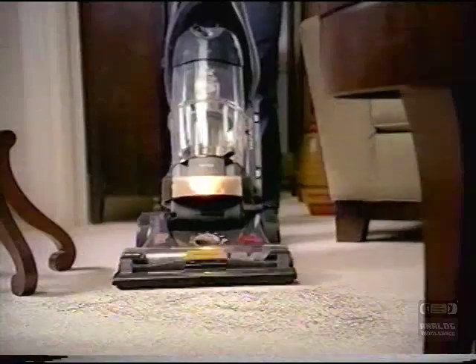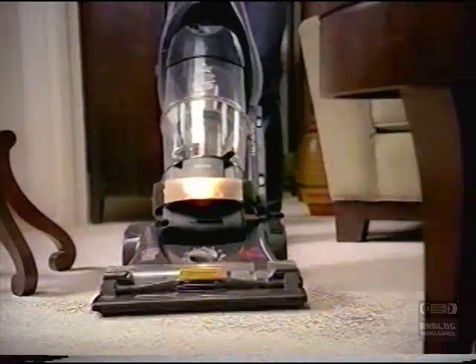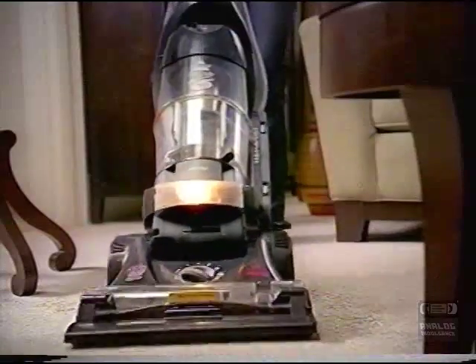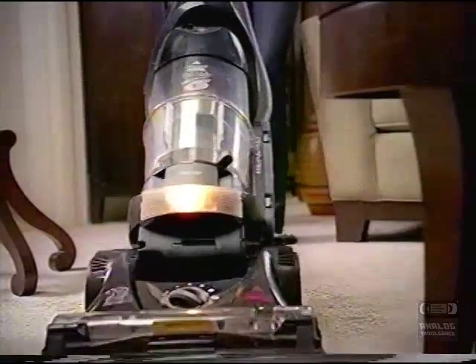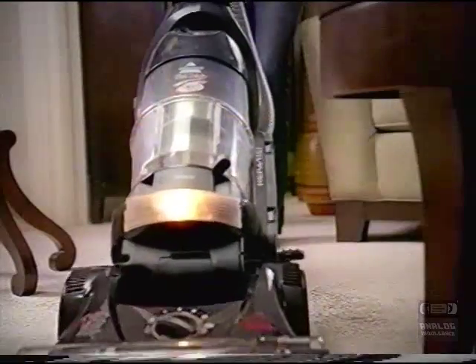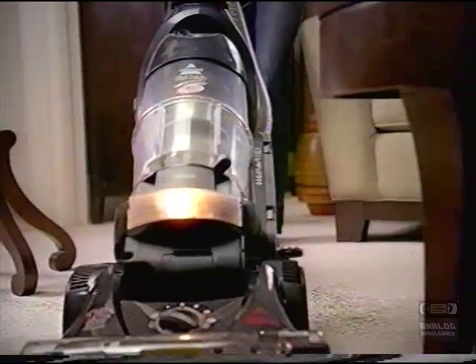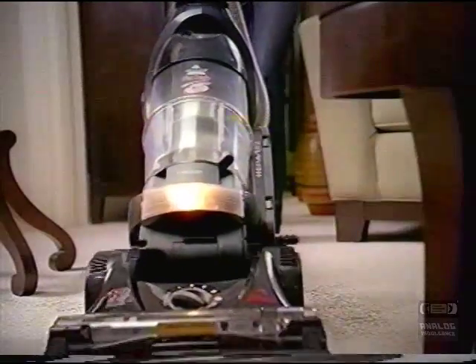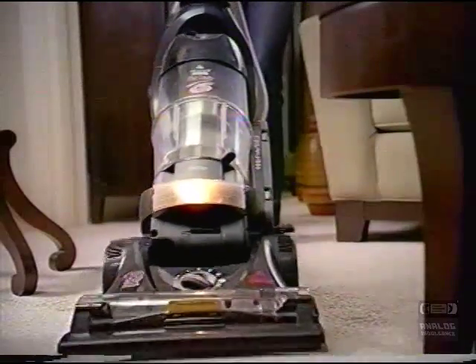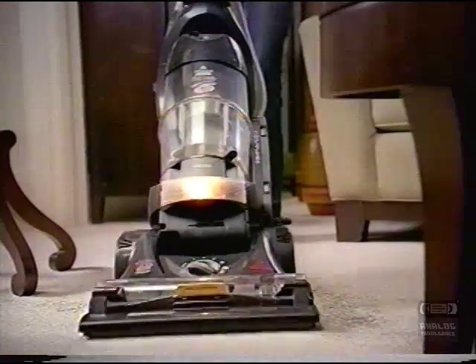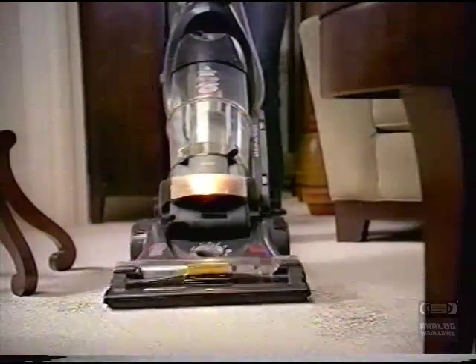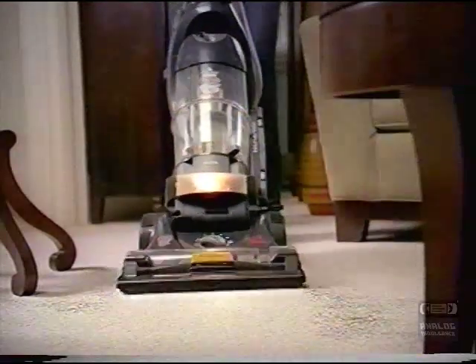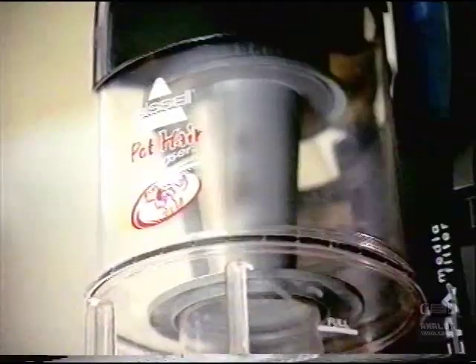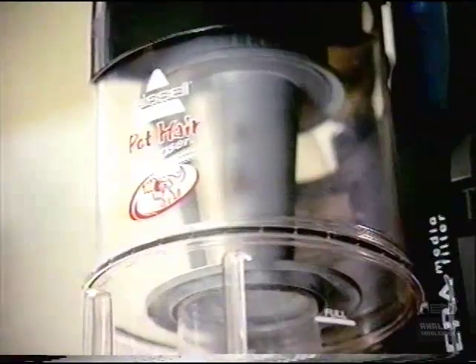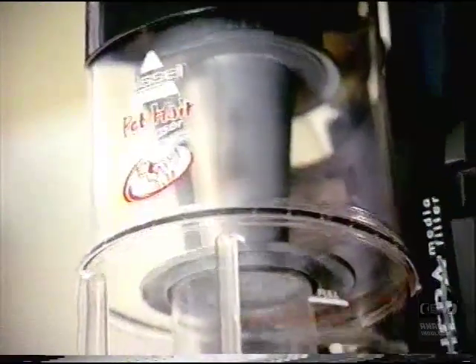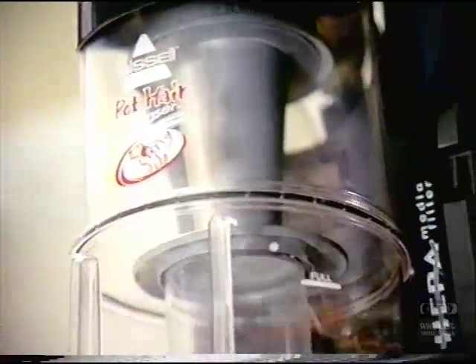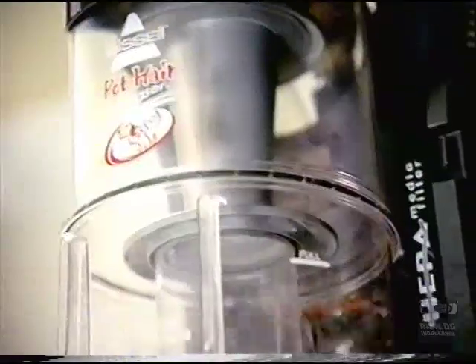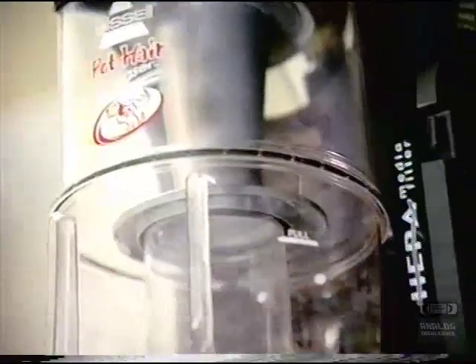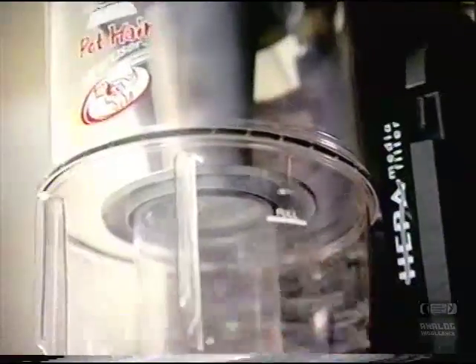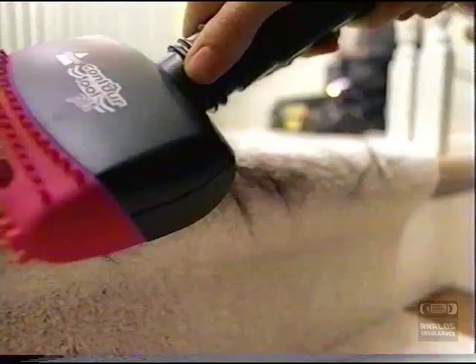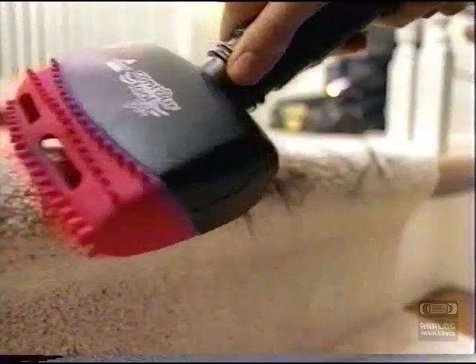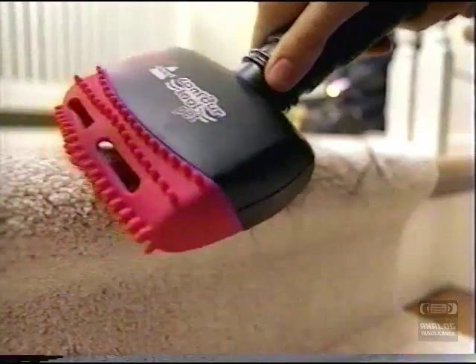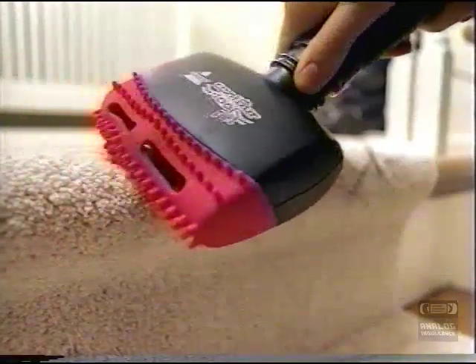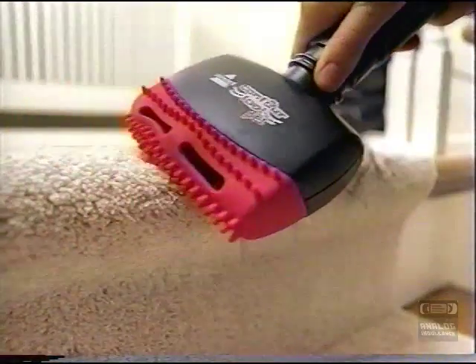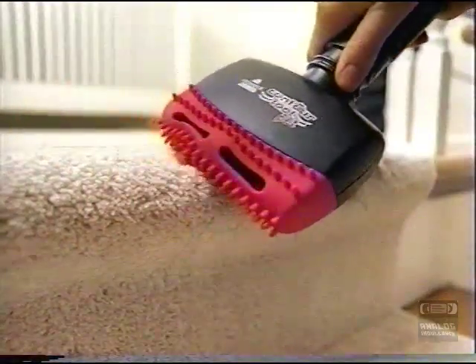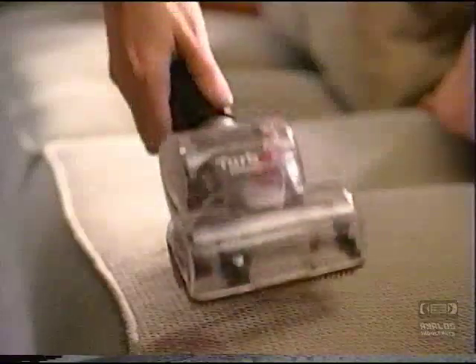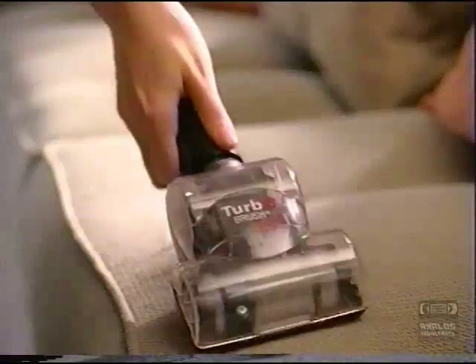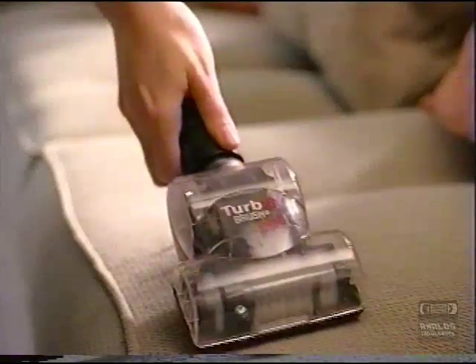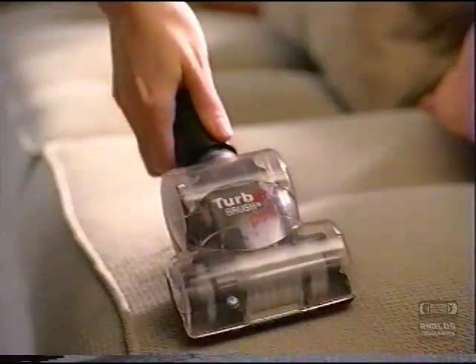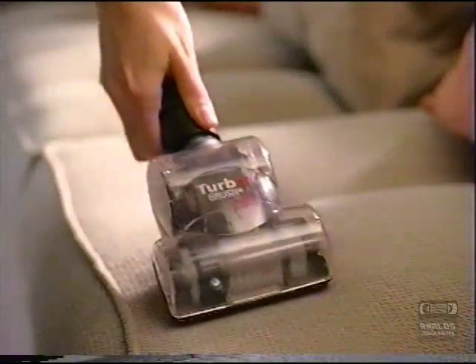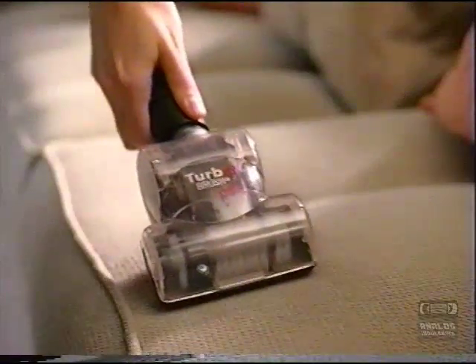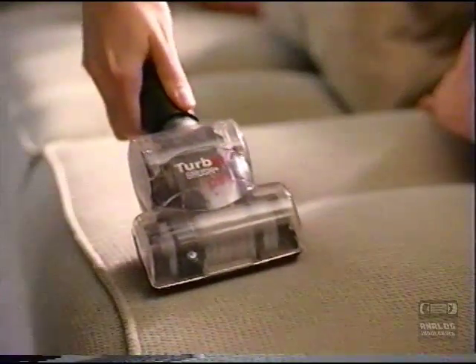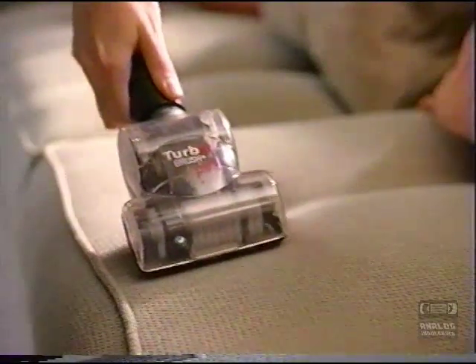Take control of your pet hair with the Bissell Pet Hair Eraser. Its dual cyclonic power and special attachments work like a magnet on pet hair and everyday messes.